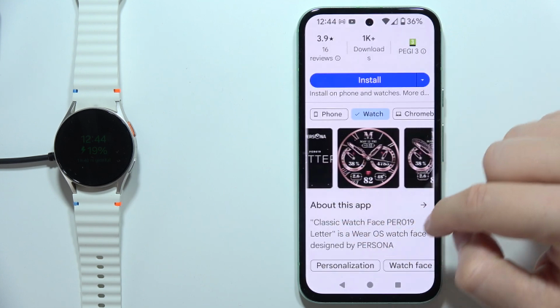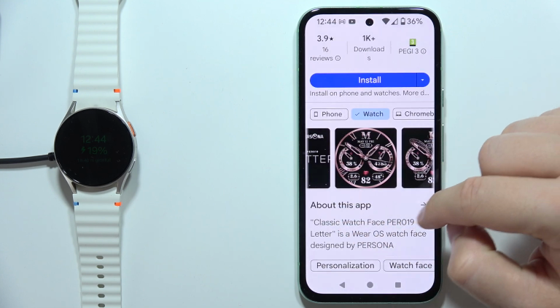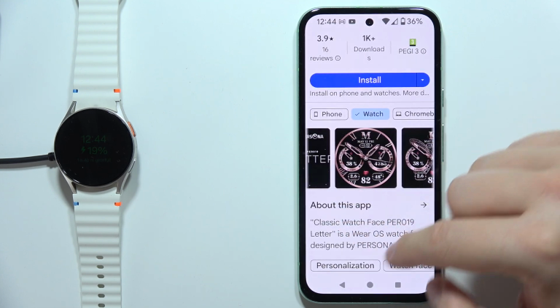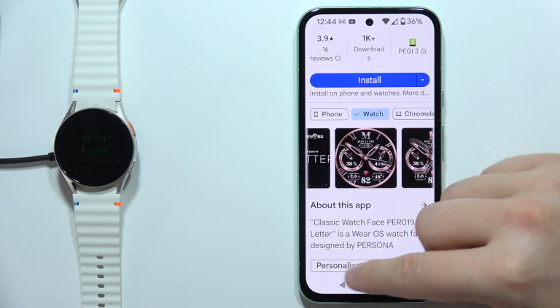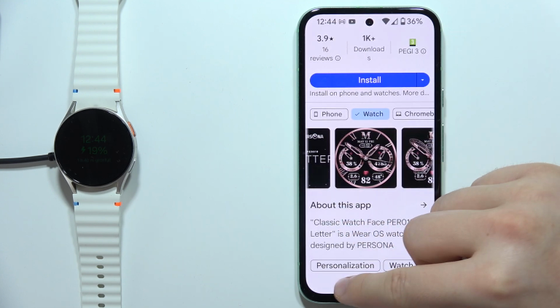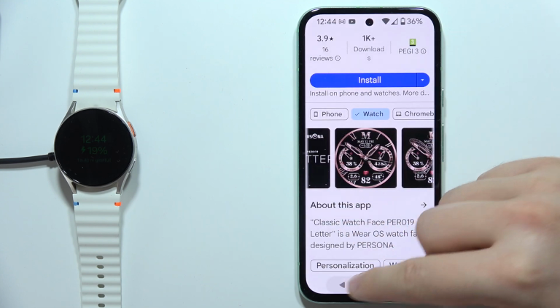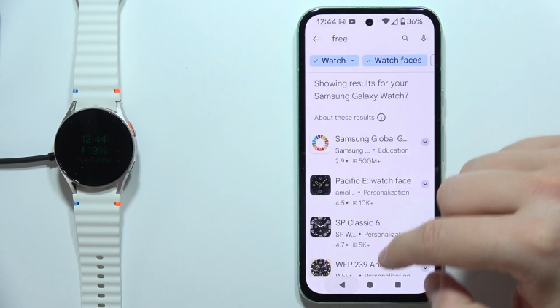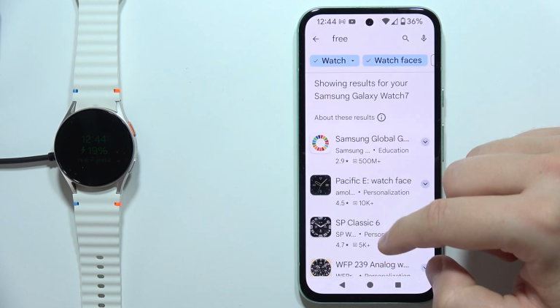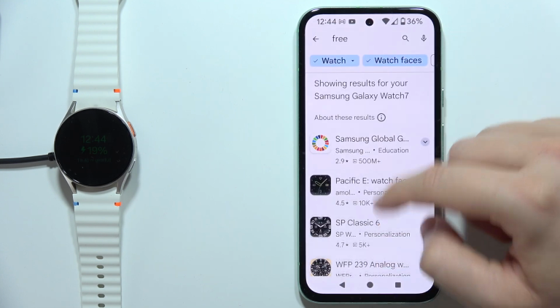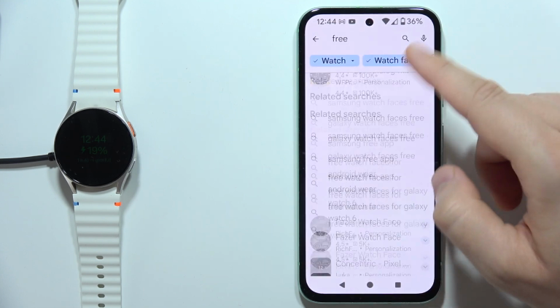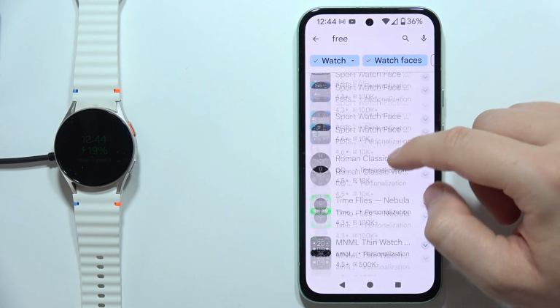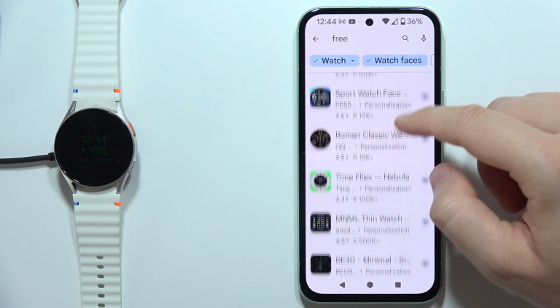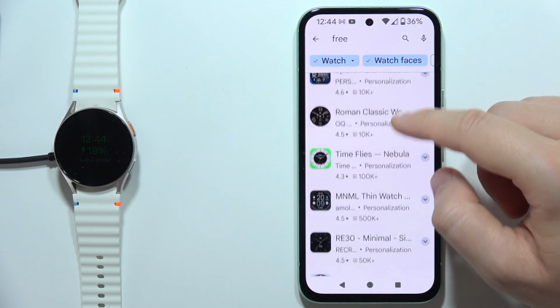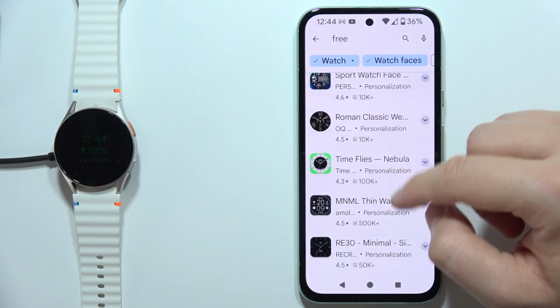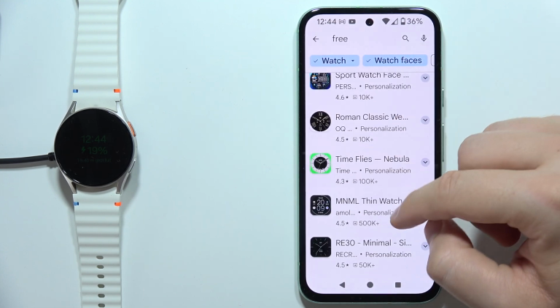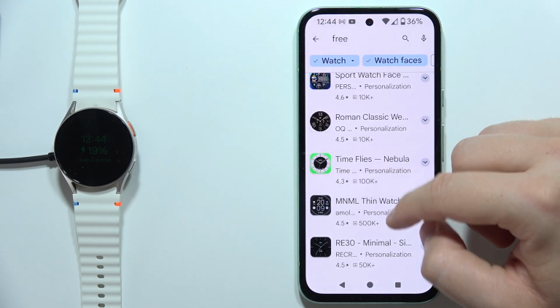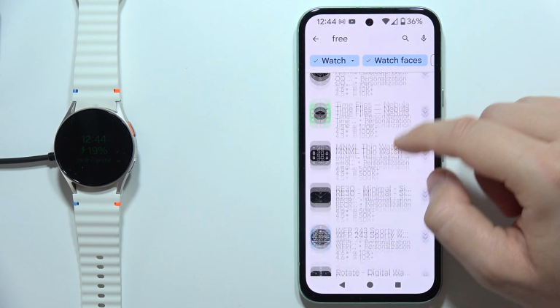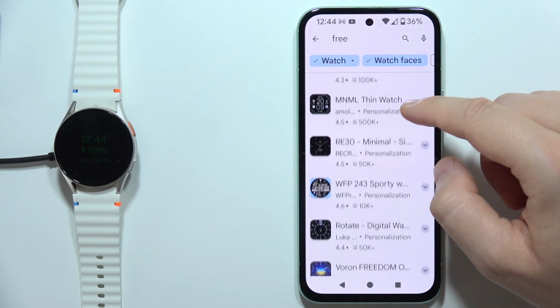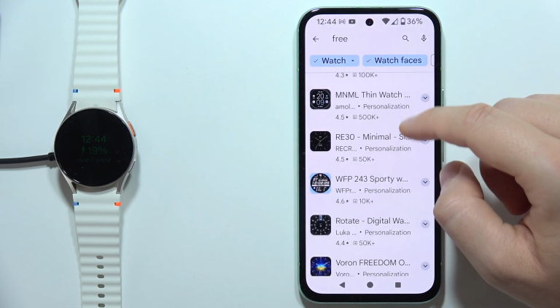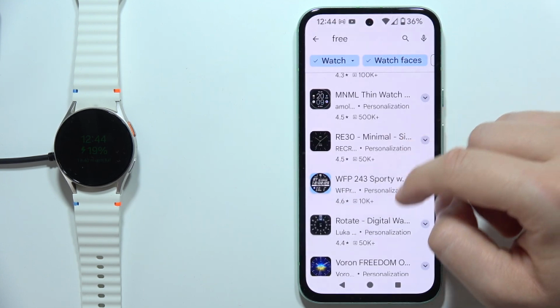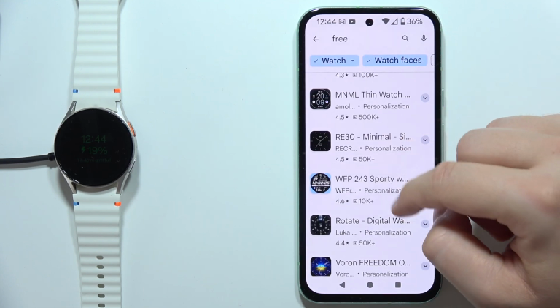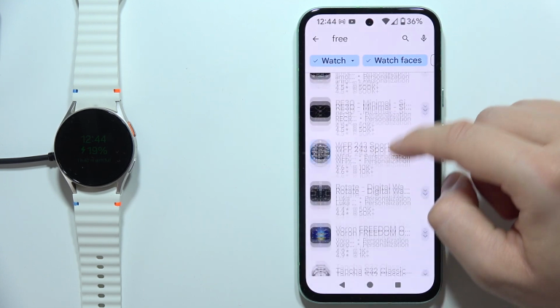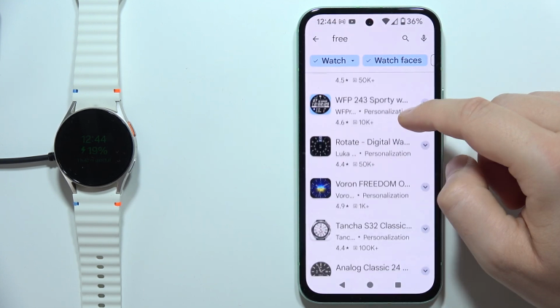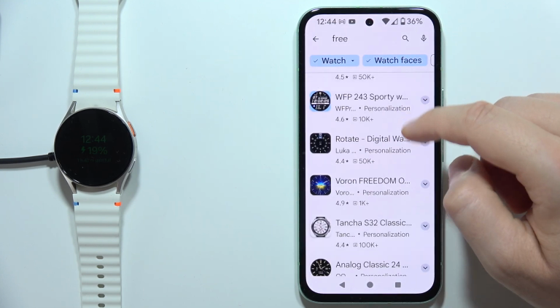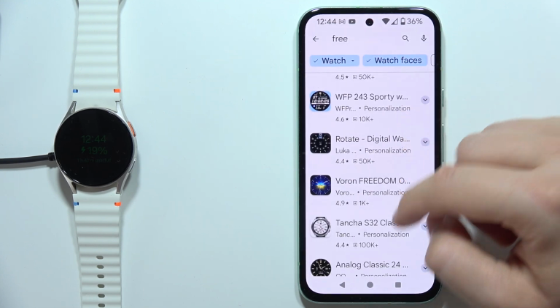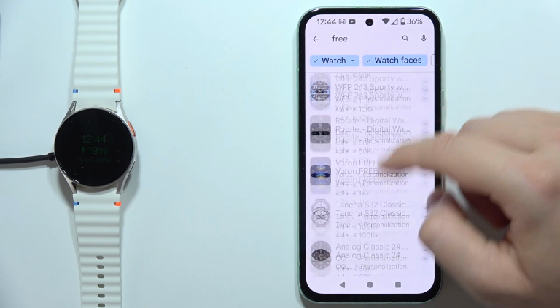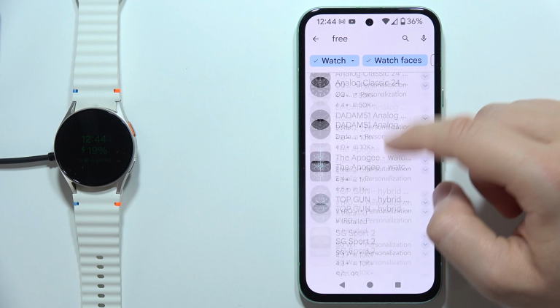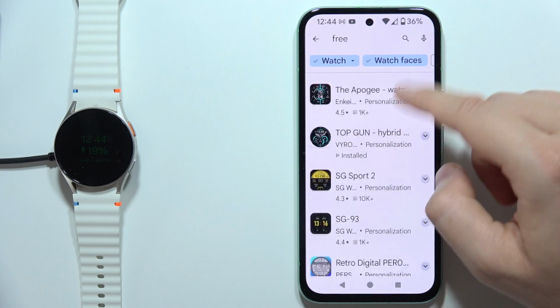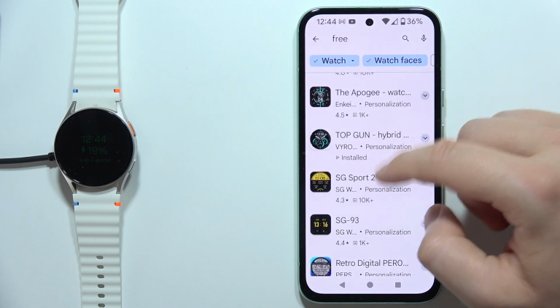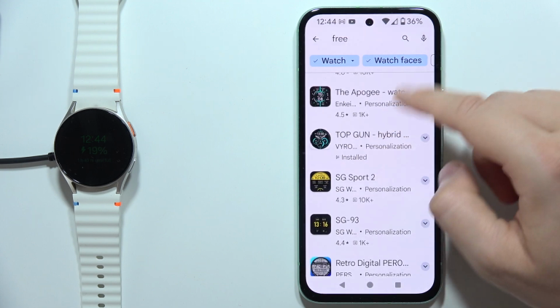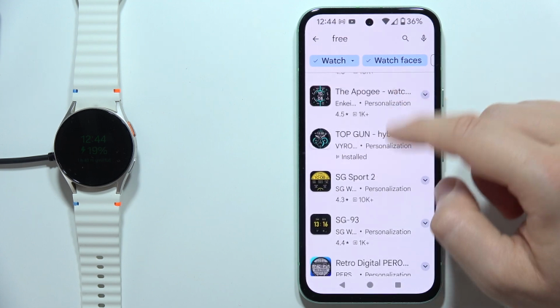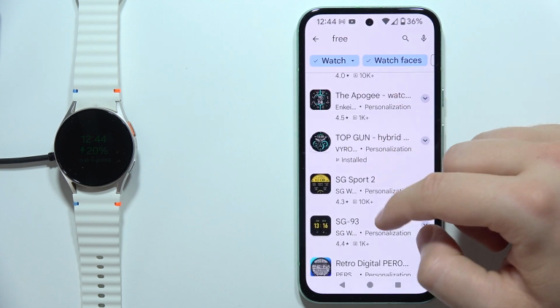With some kind of preview, so we can enter here and check how it looks.